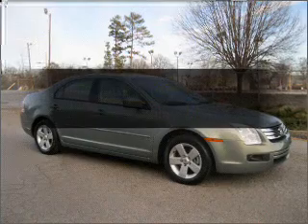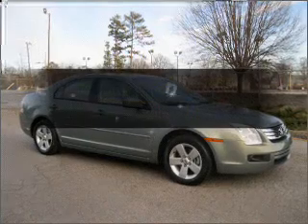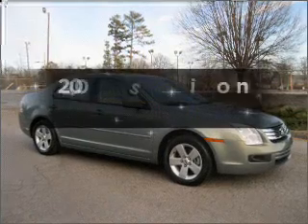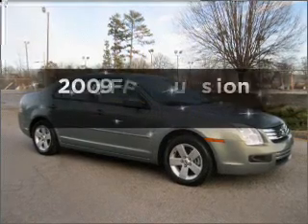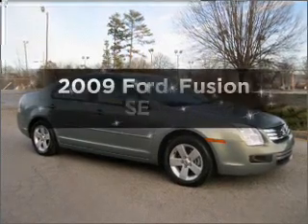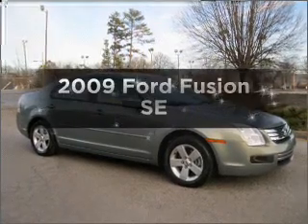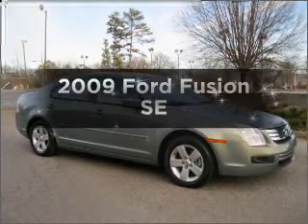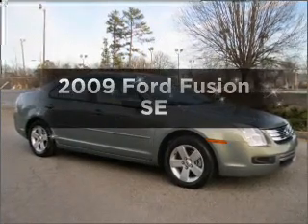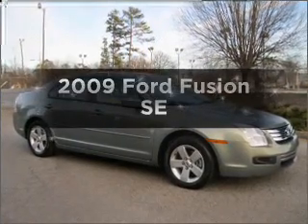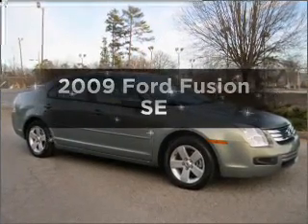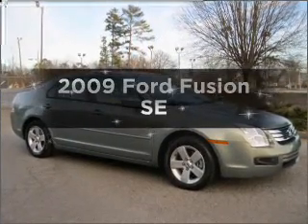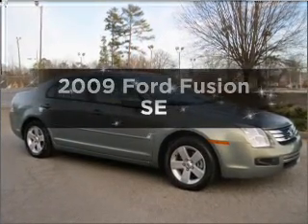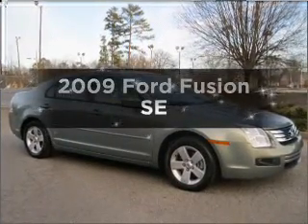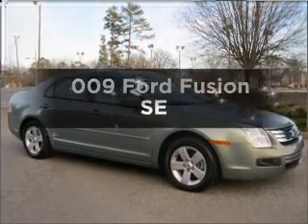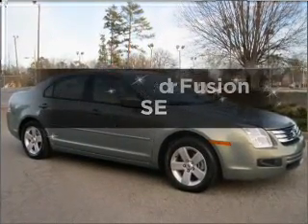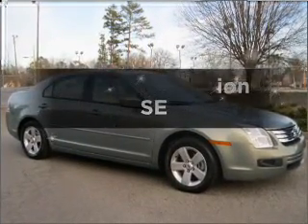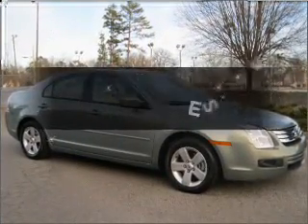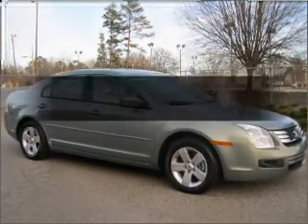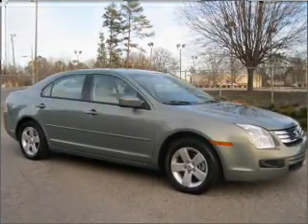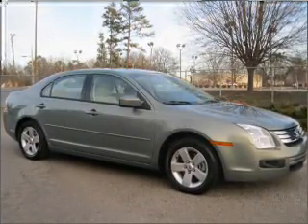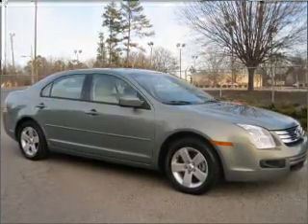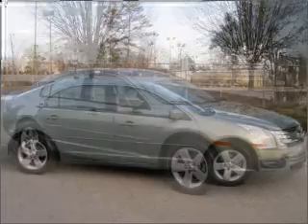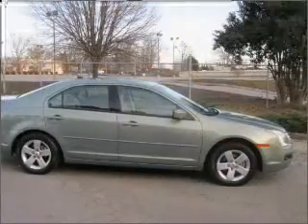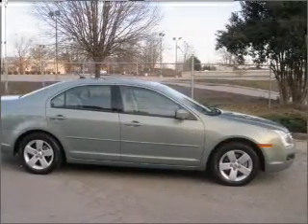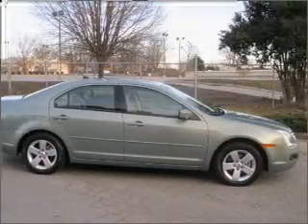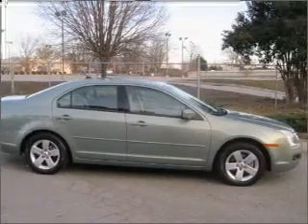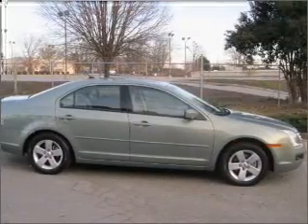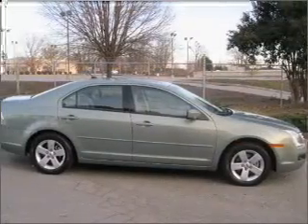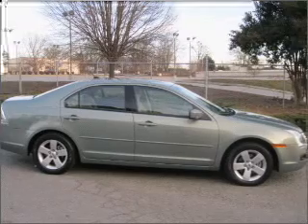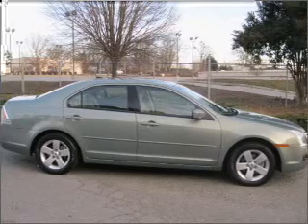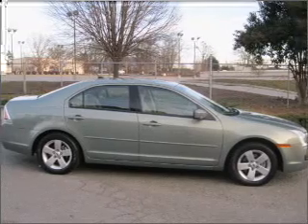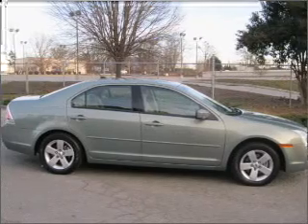Introducing the 2009 Ford Fusion — everything you need under one roof with this great vehicle.